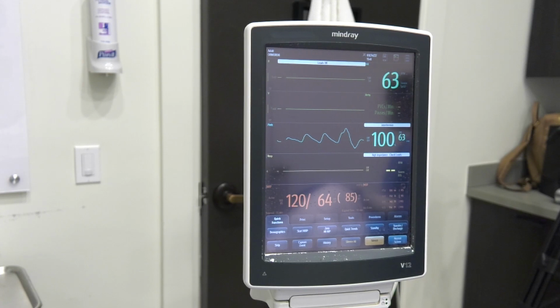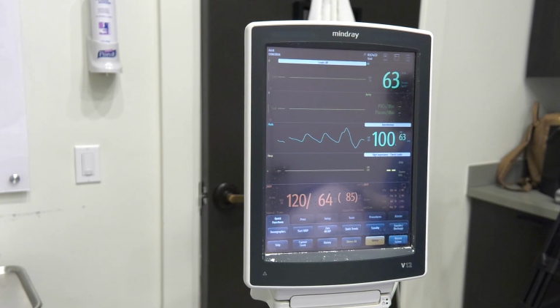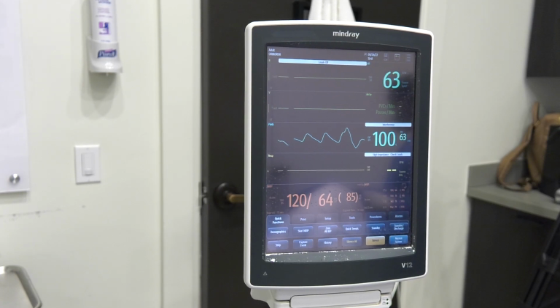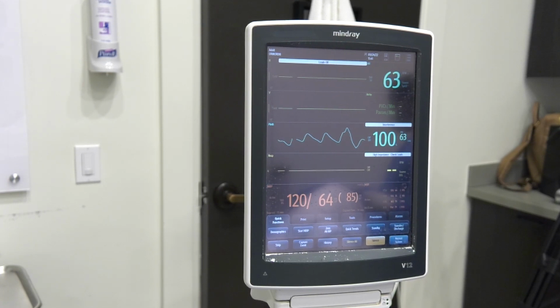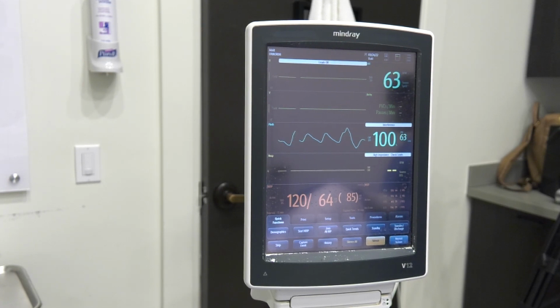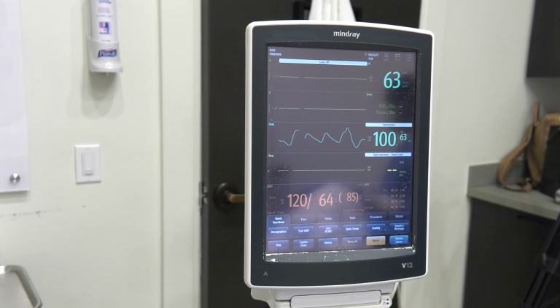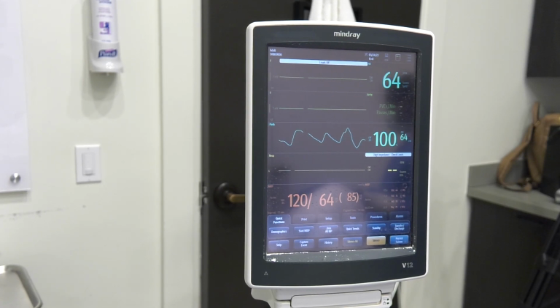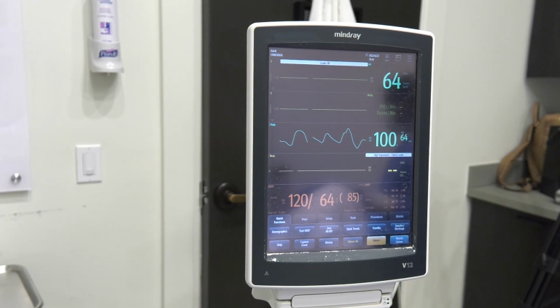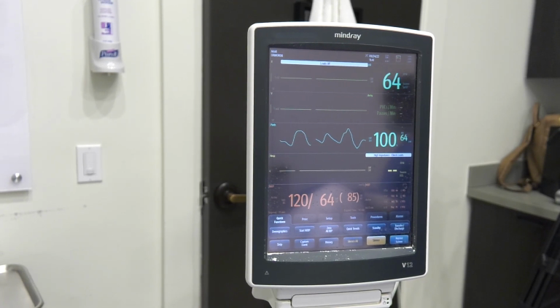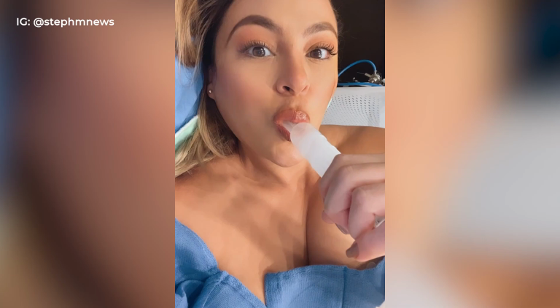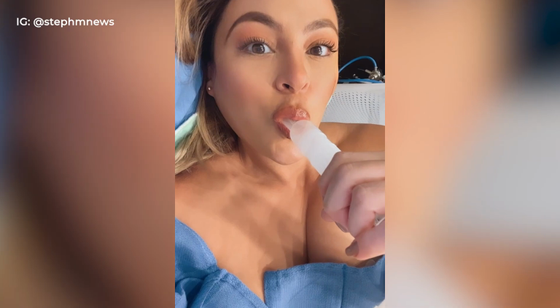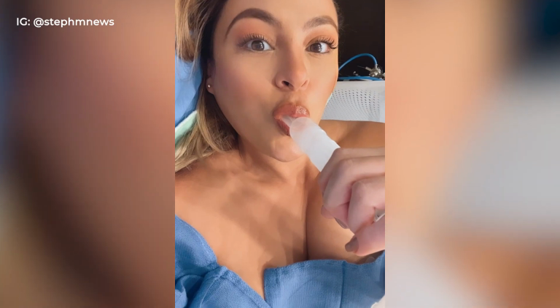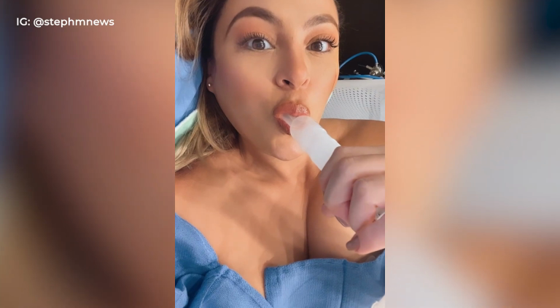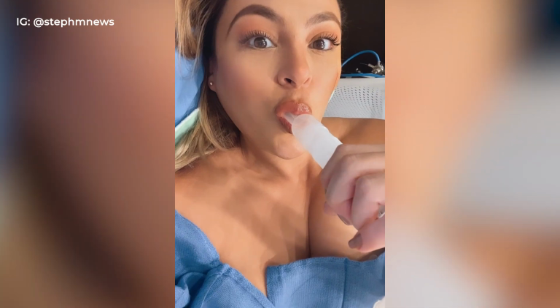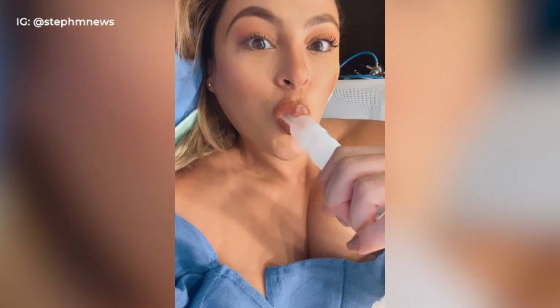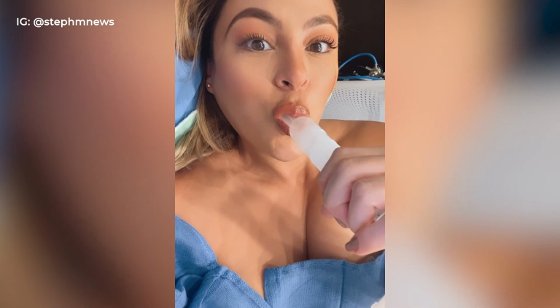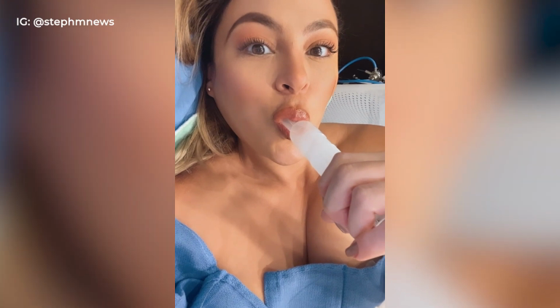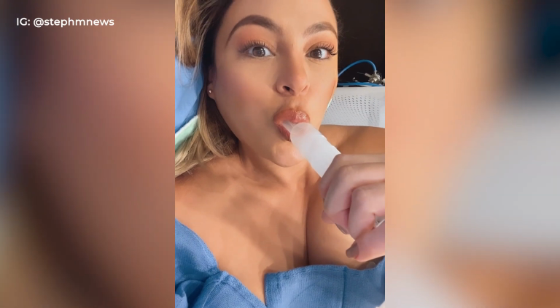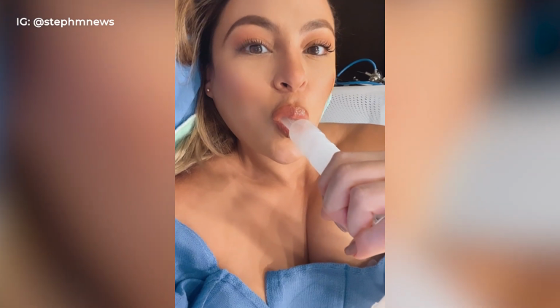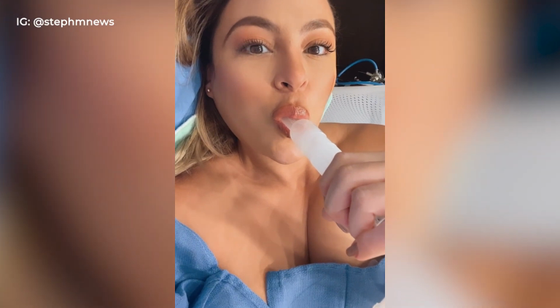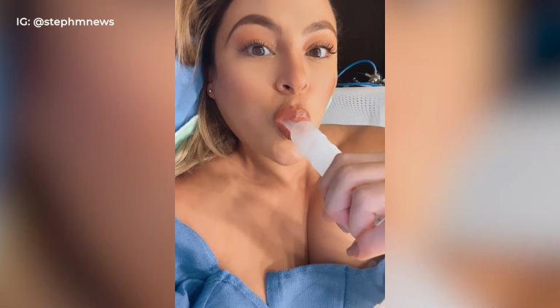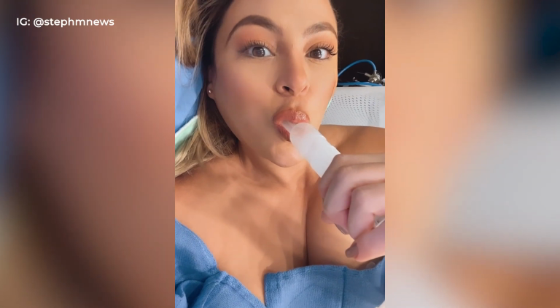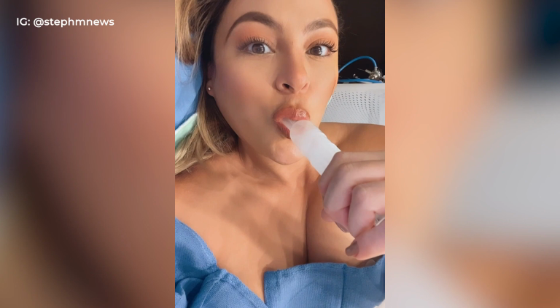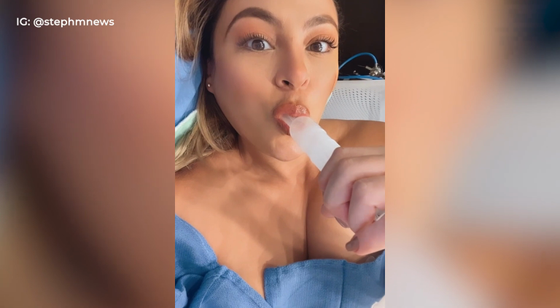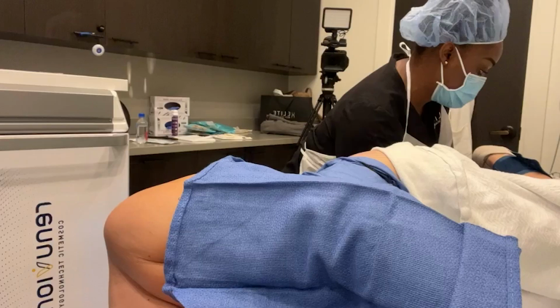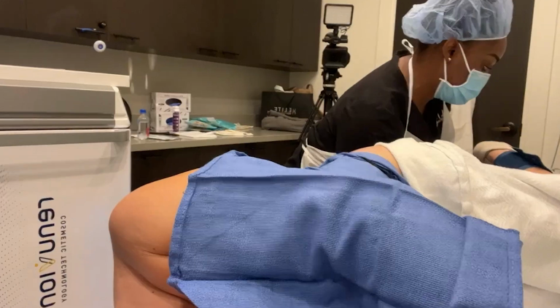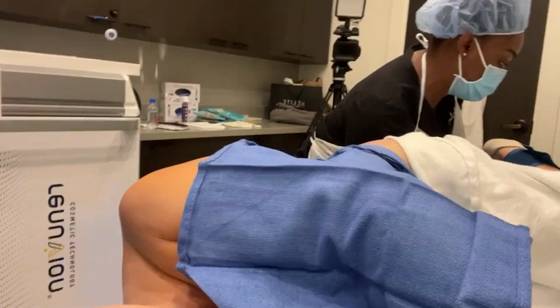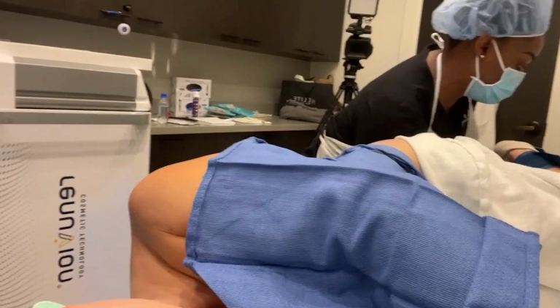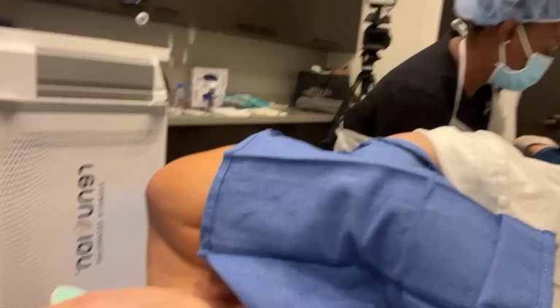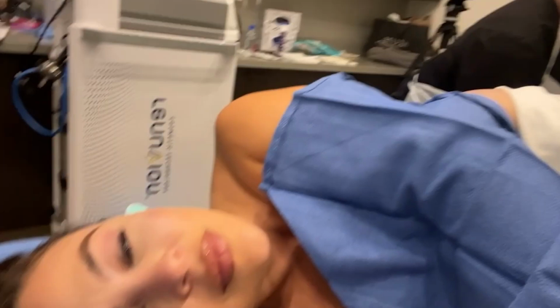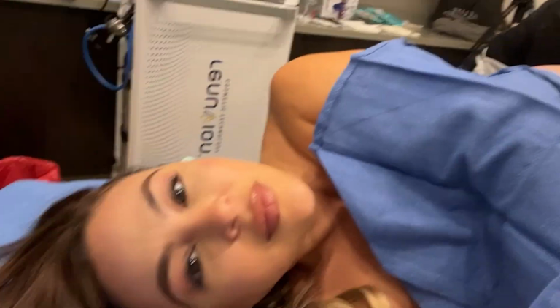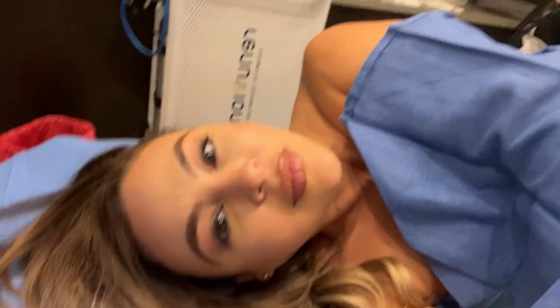So I got my meds, nitrous oxide — i.e. laughing gas — and the party began.